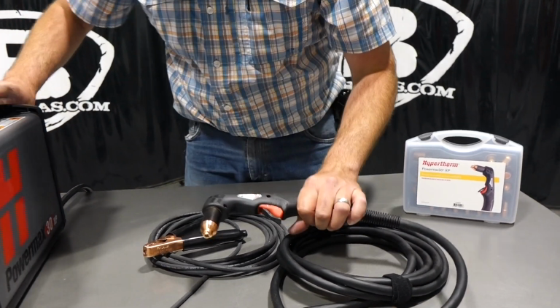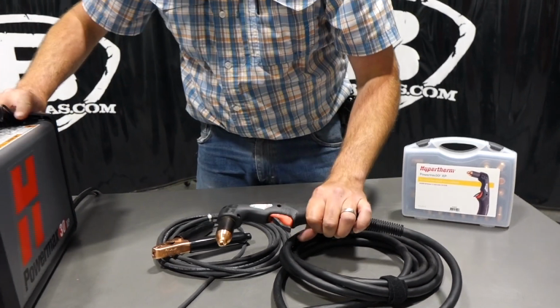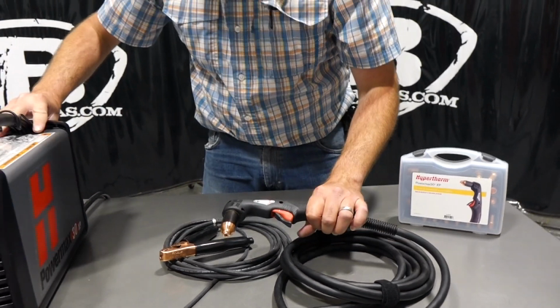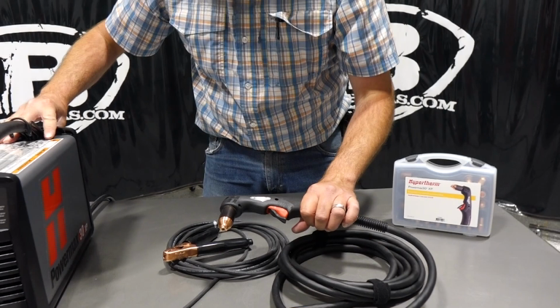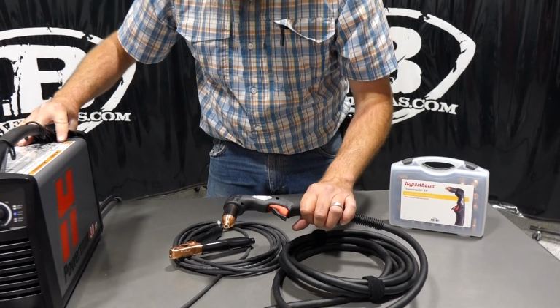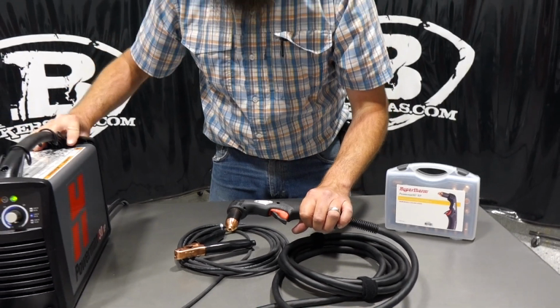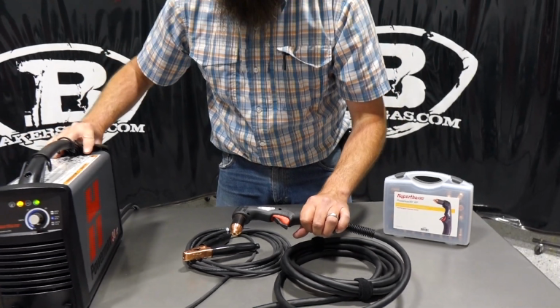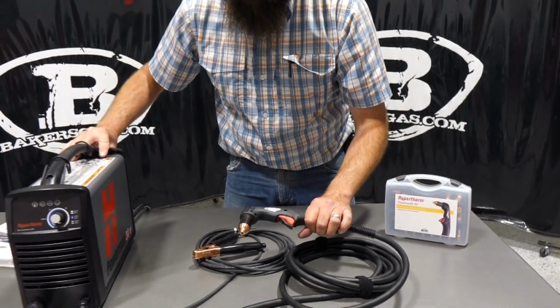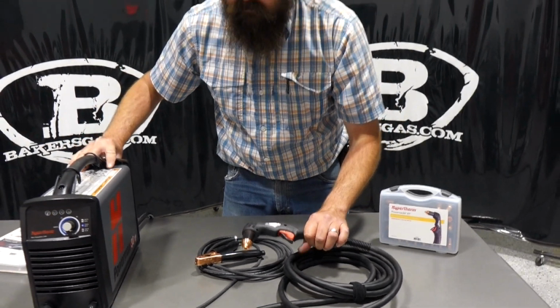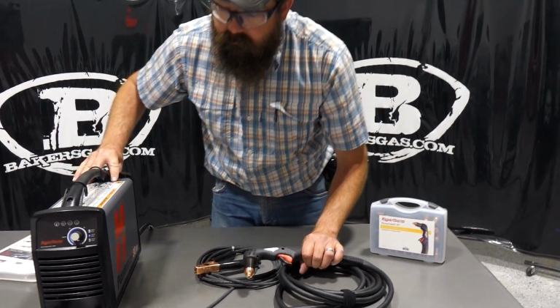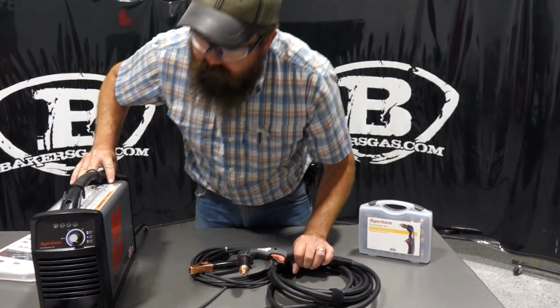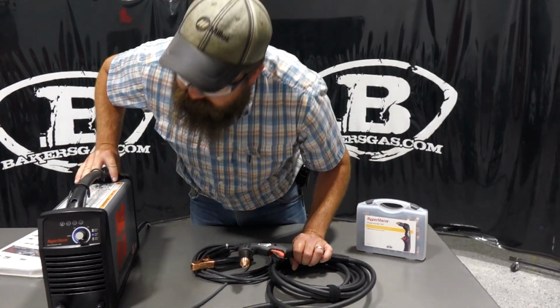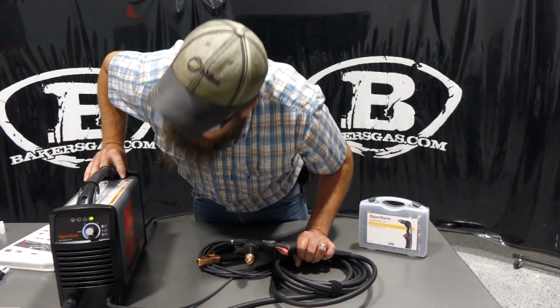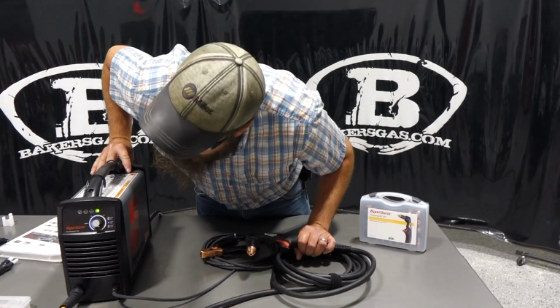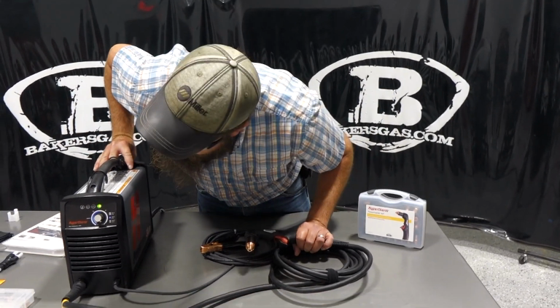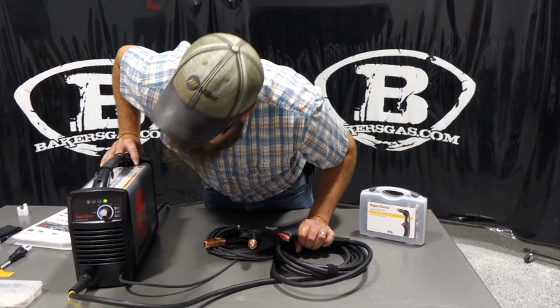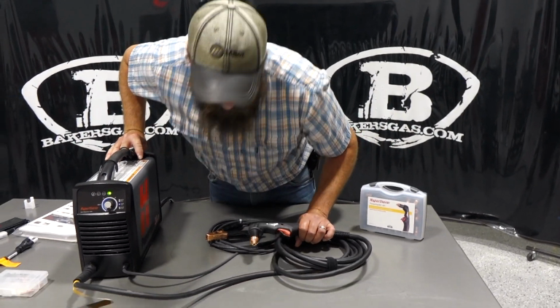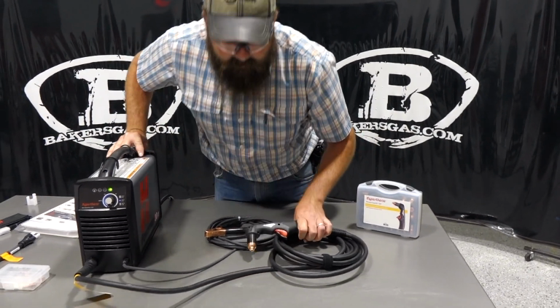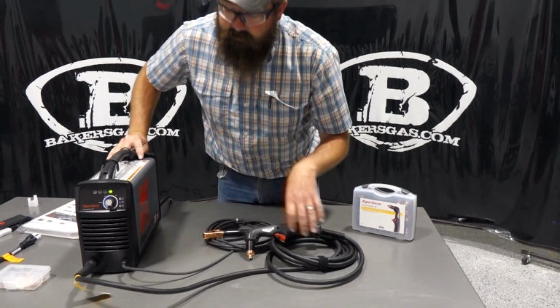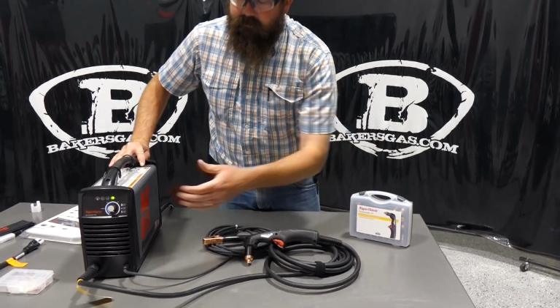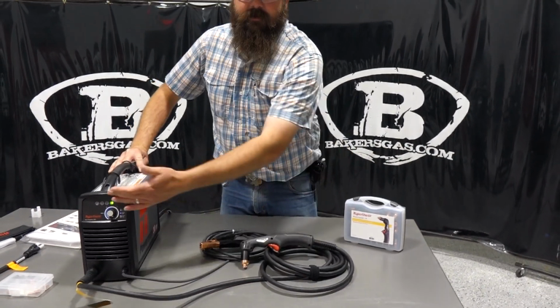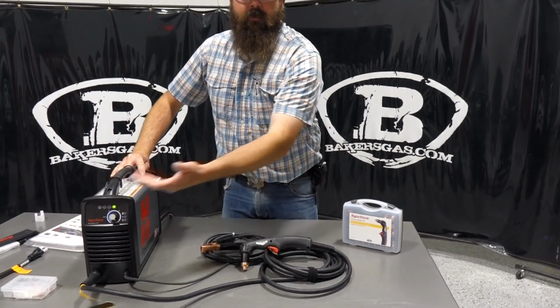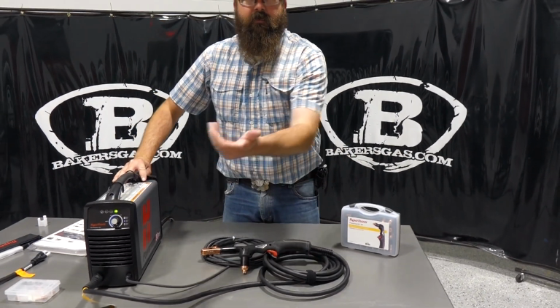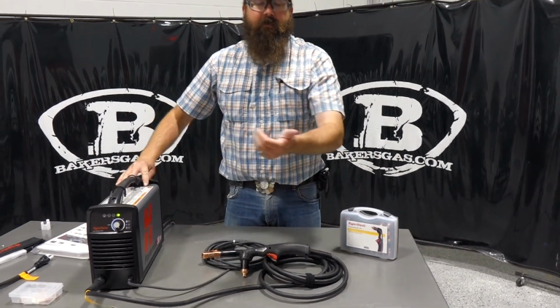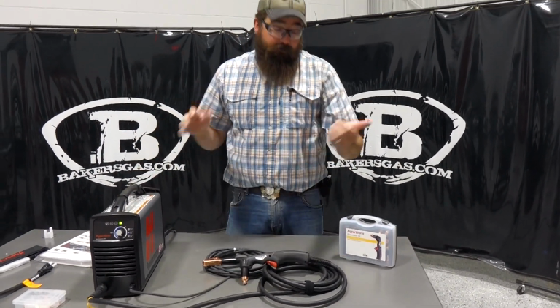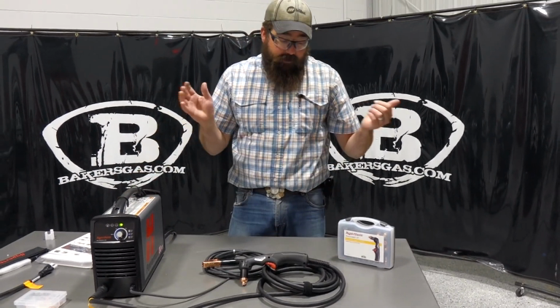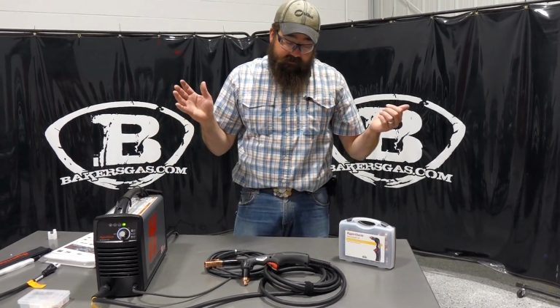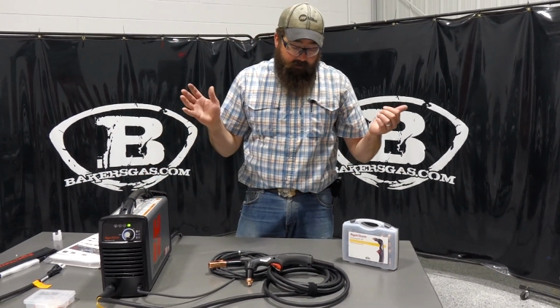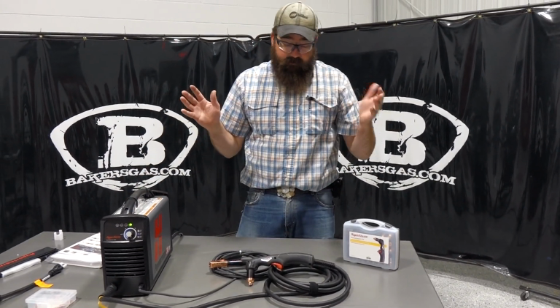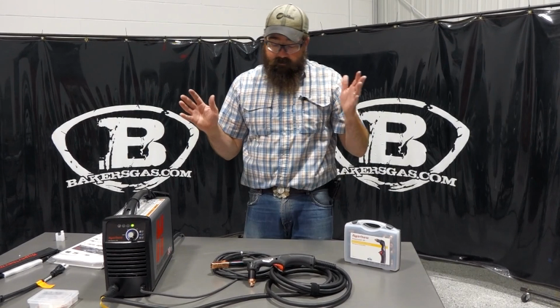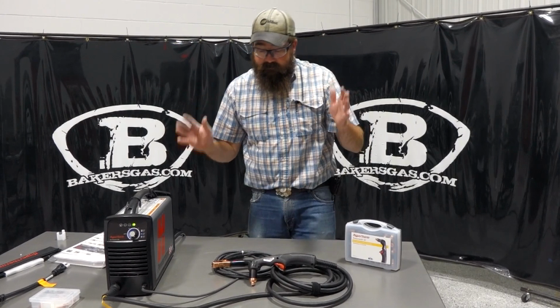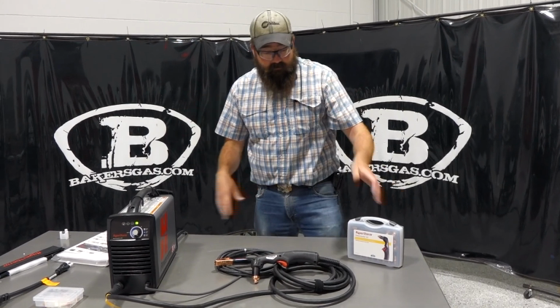I'll cycle power — and there's the code cleared. Pretty simple how everything goes together.